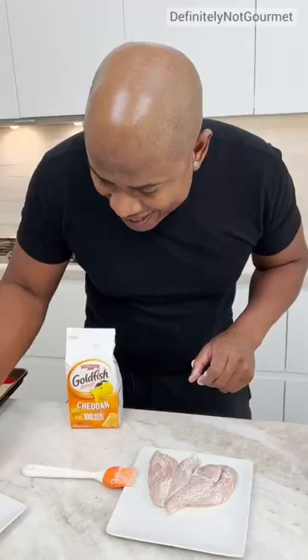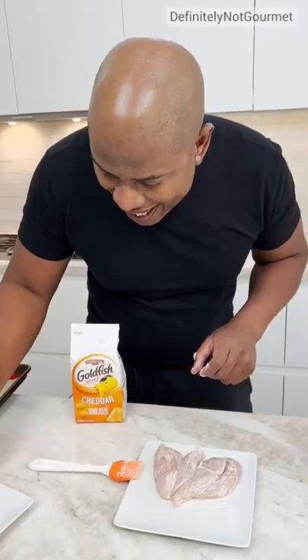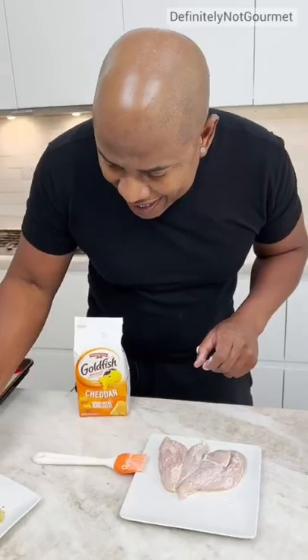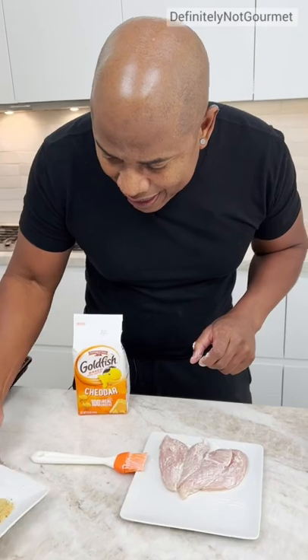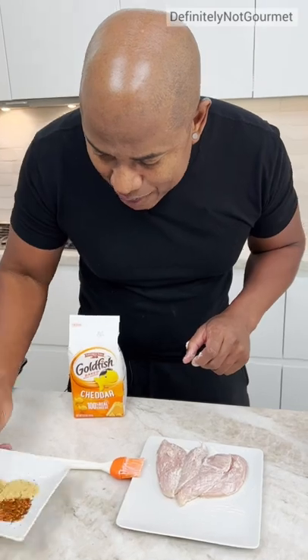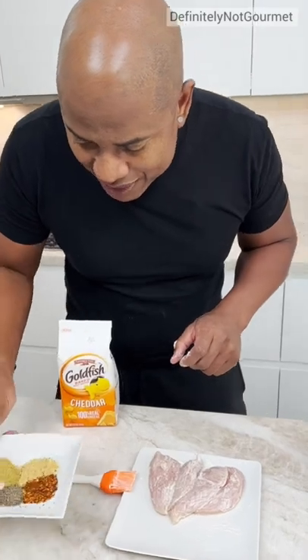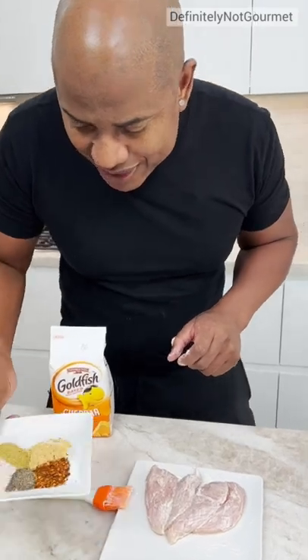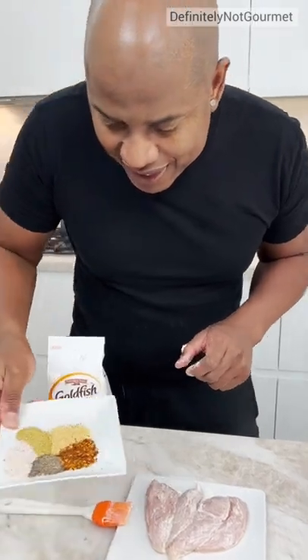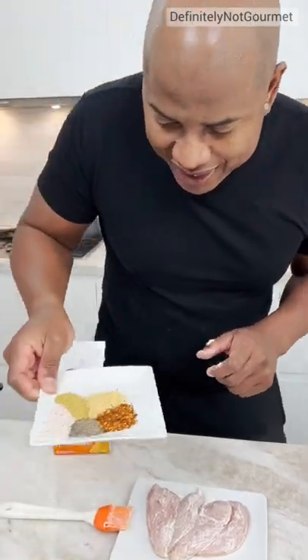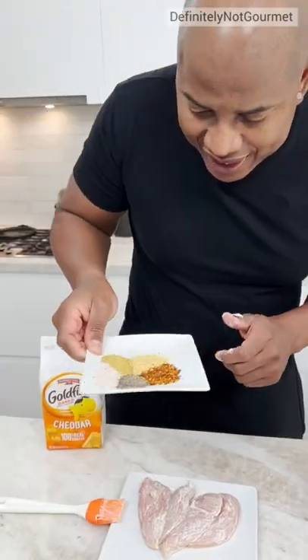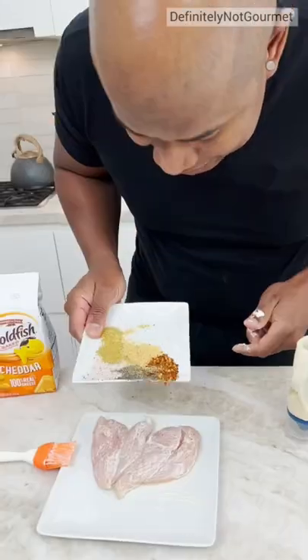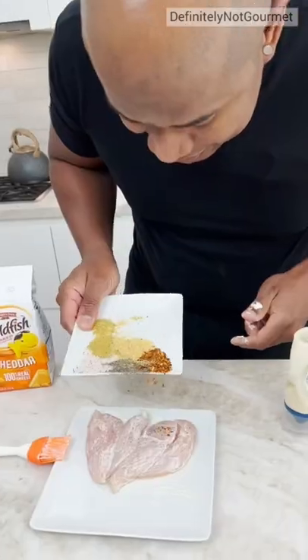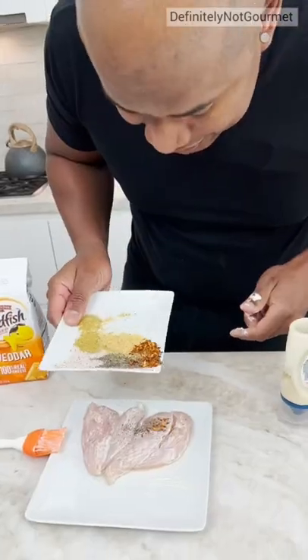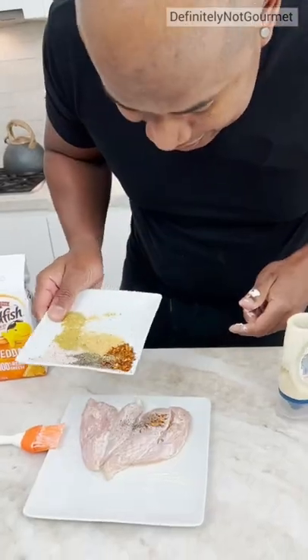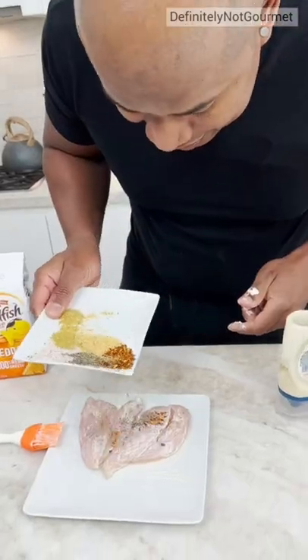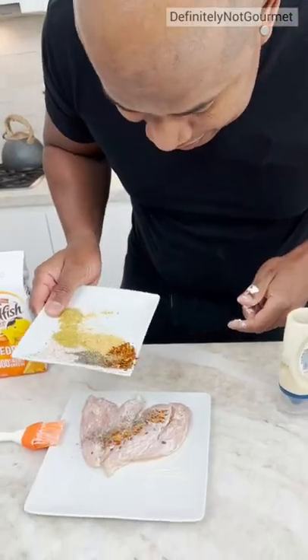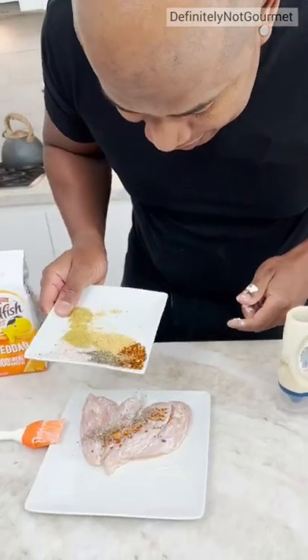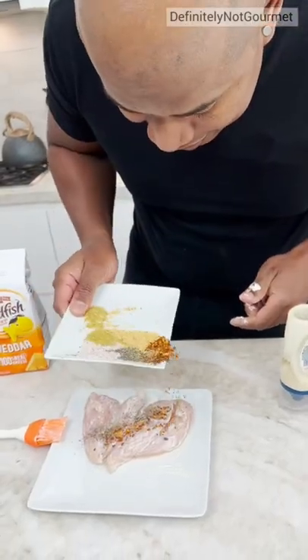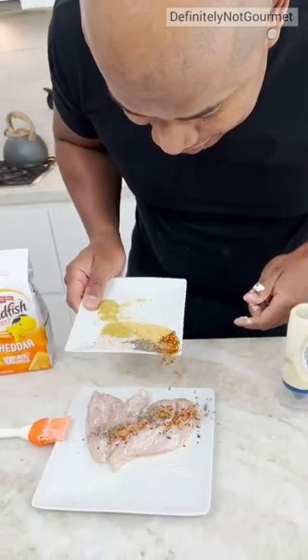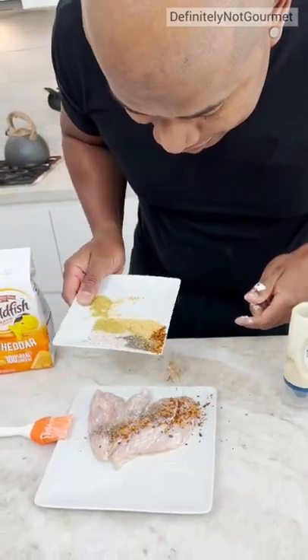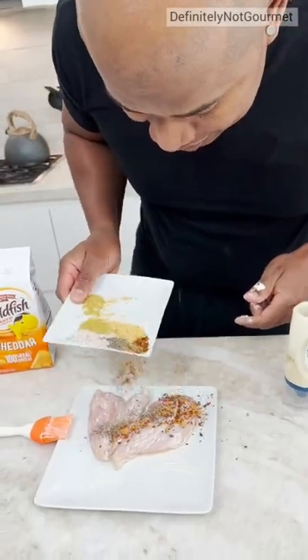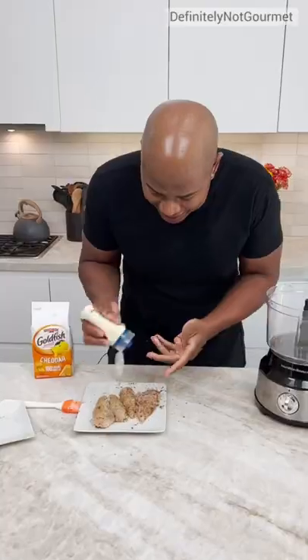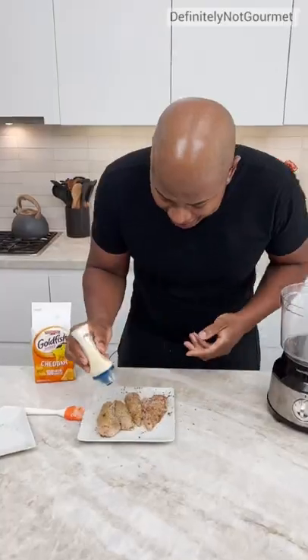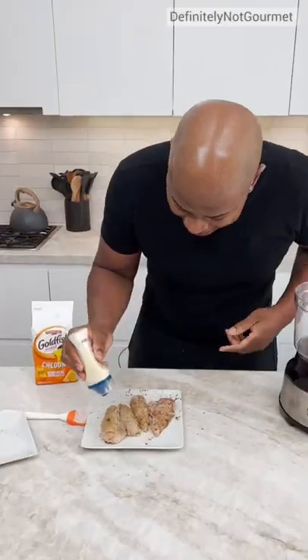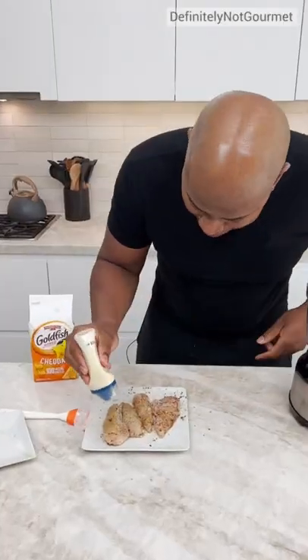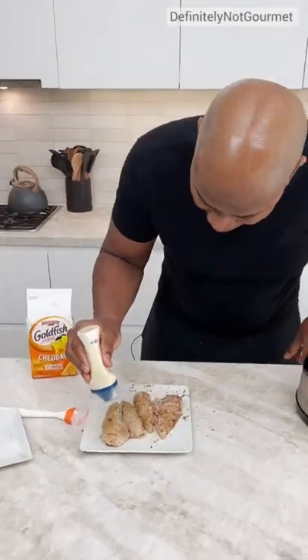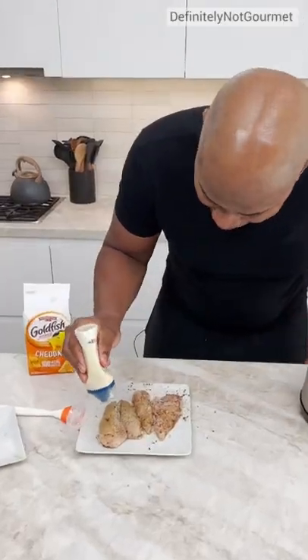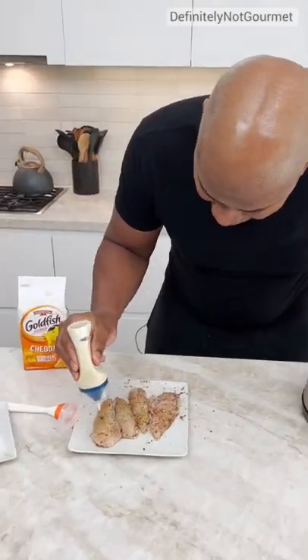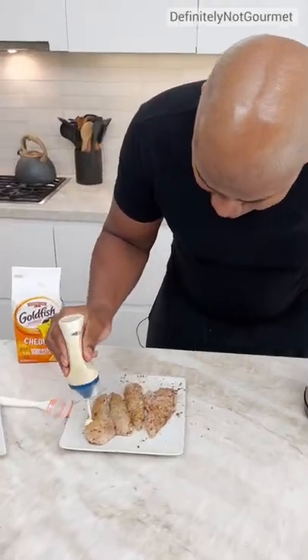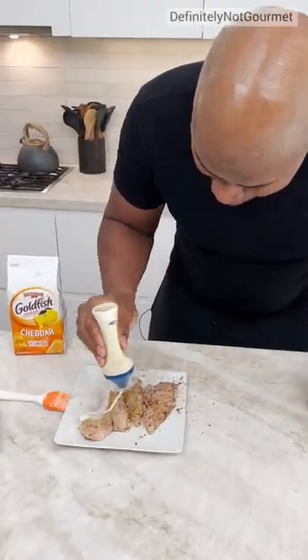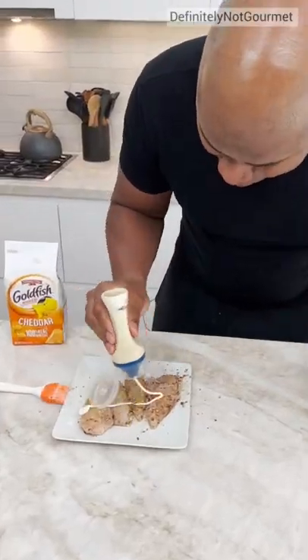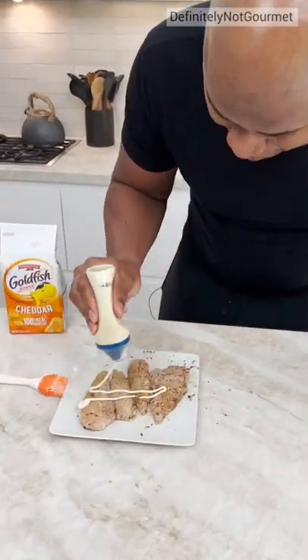Now you come in with your seasoning. Let's just shake, shake, shake. Now you come back with a little bit more mayo.